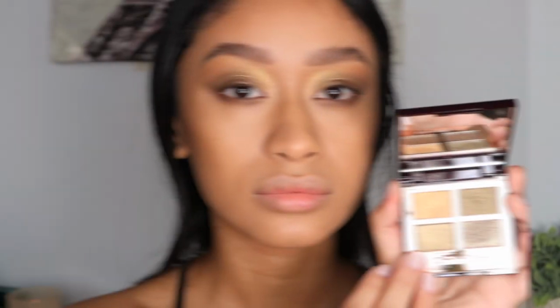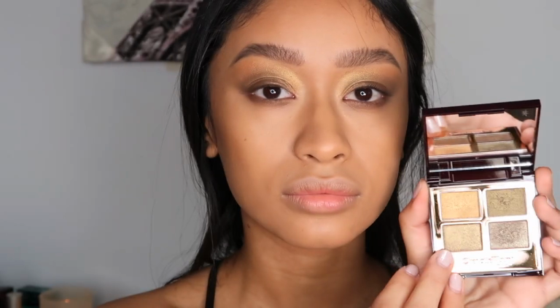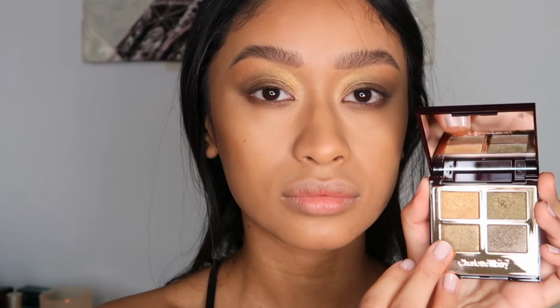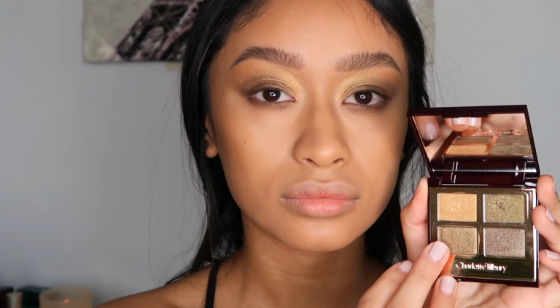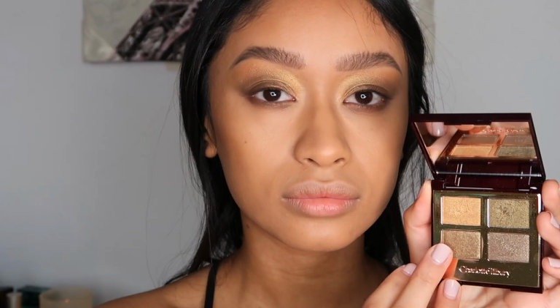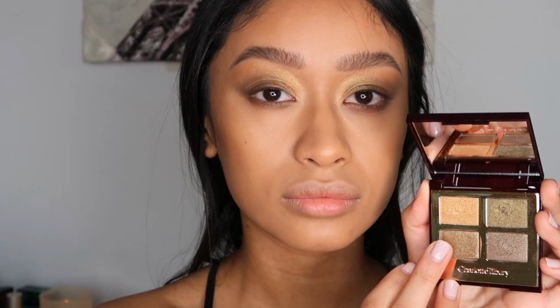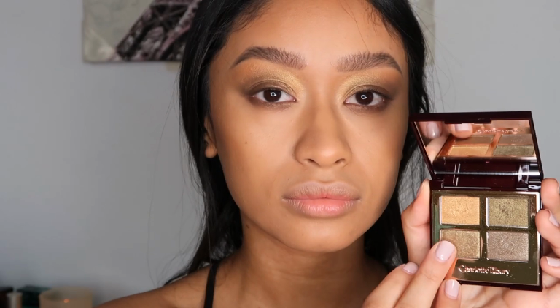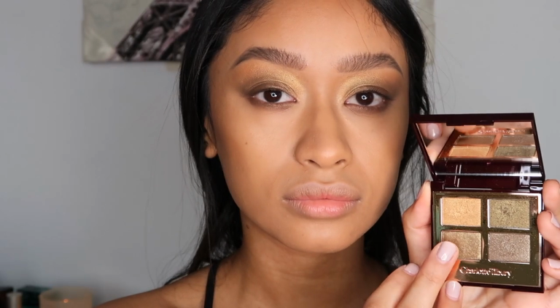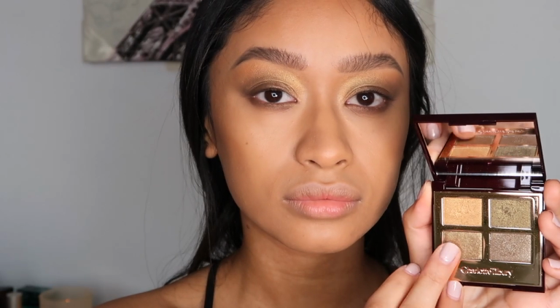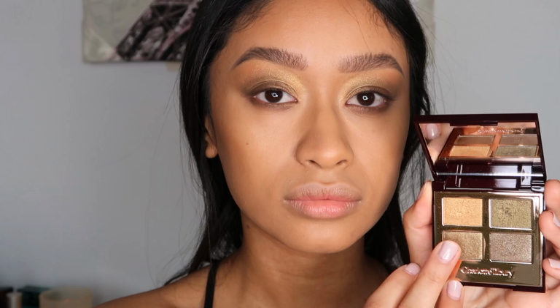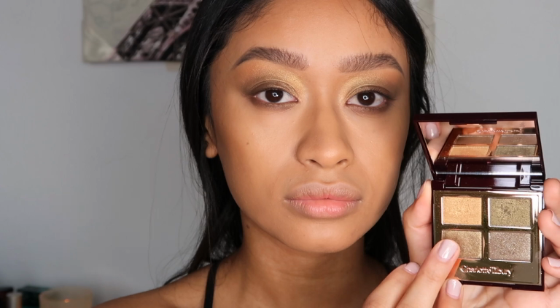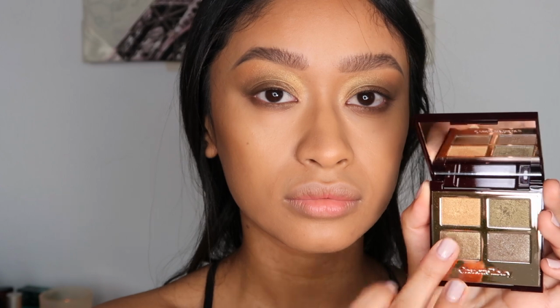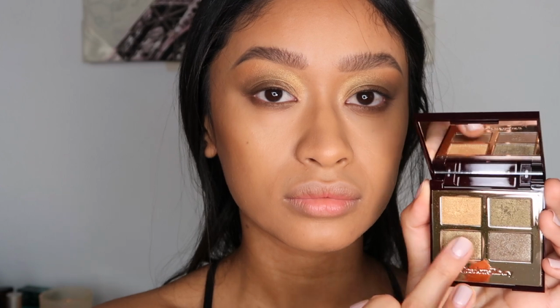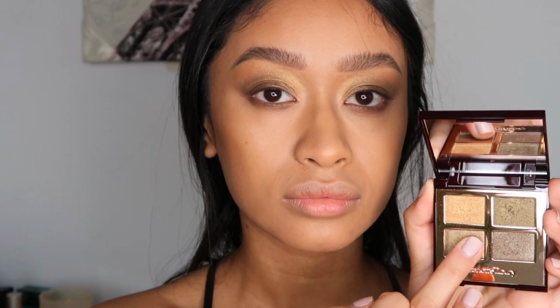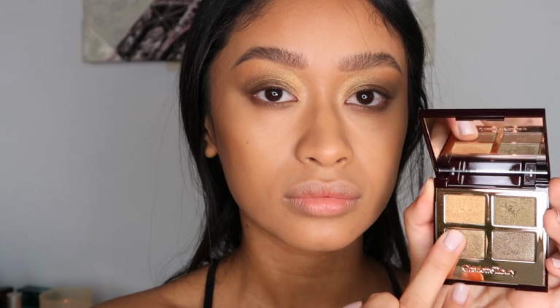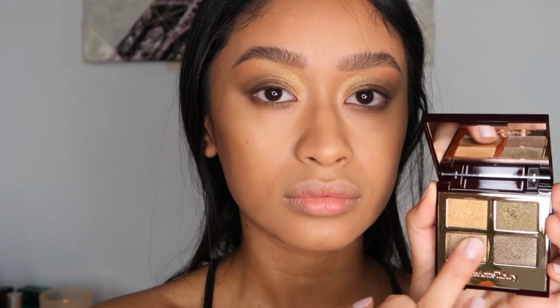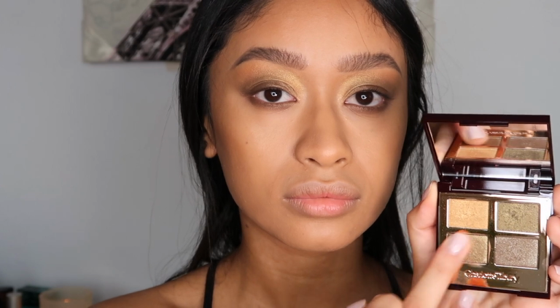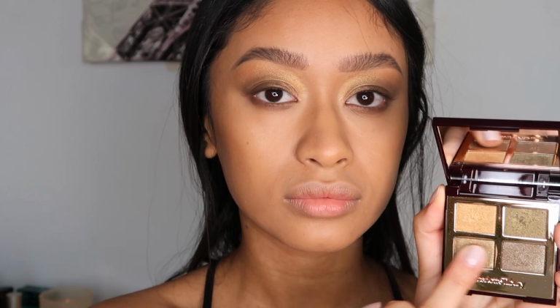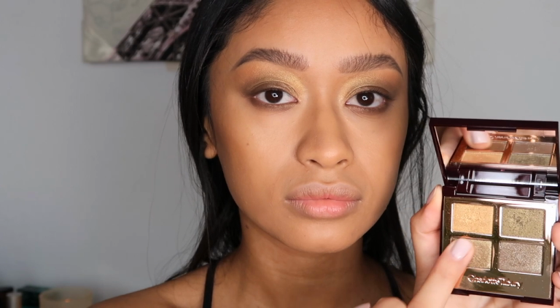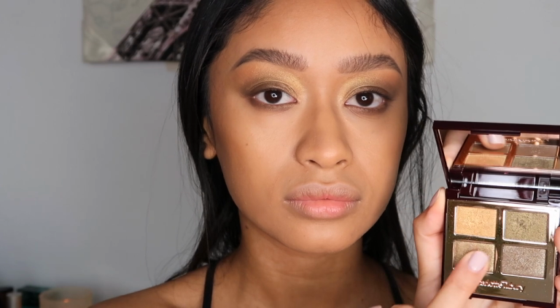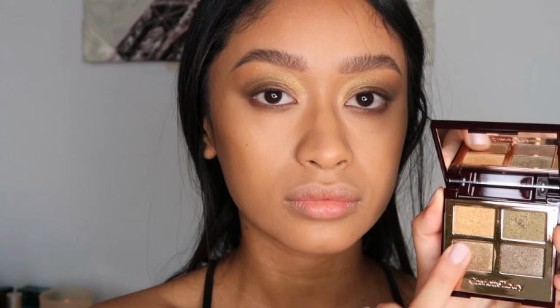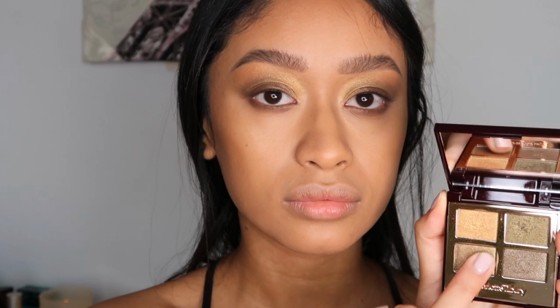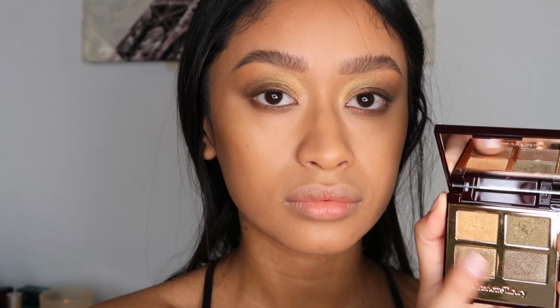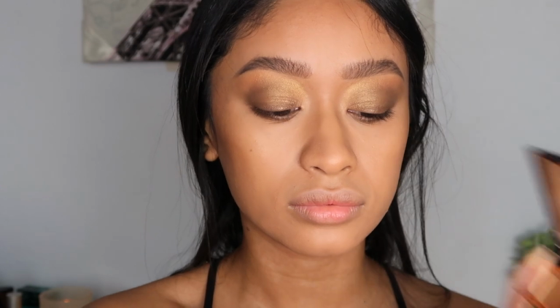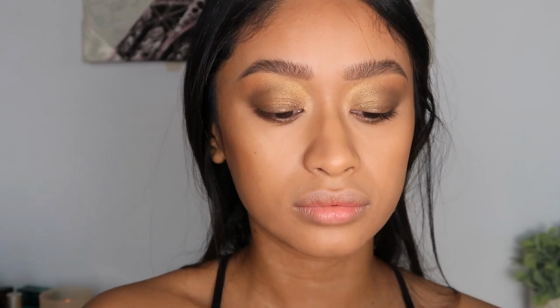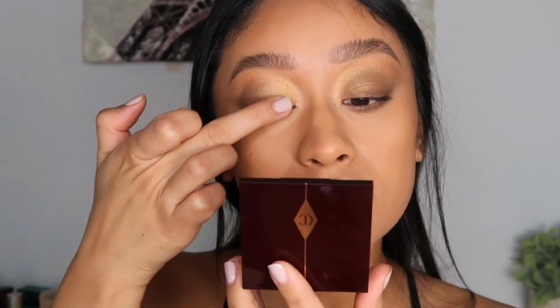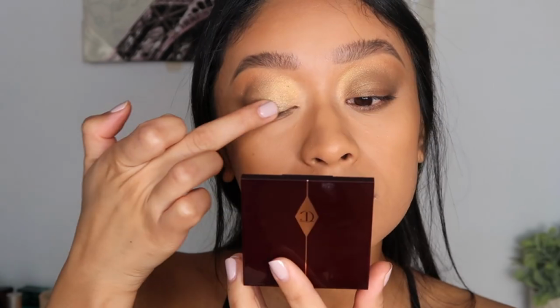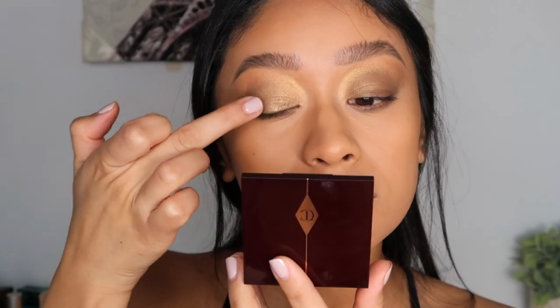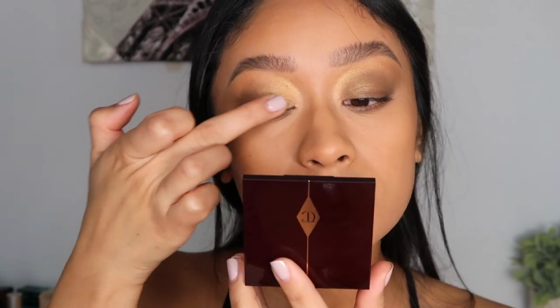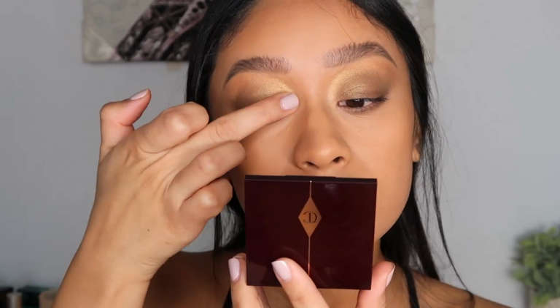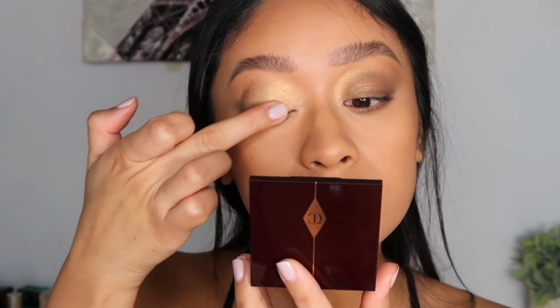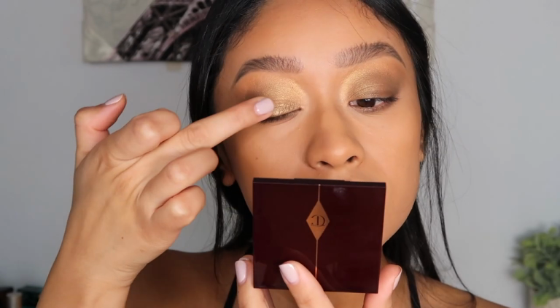Now I'm going into the pop shade with my finger and I'm just going to be applying that all over my lid area.